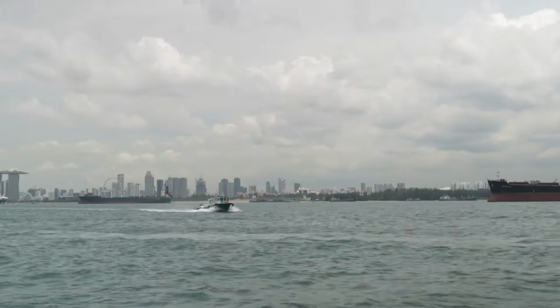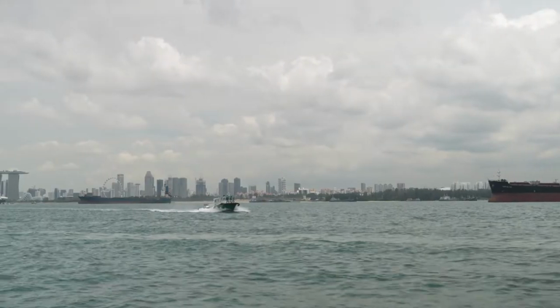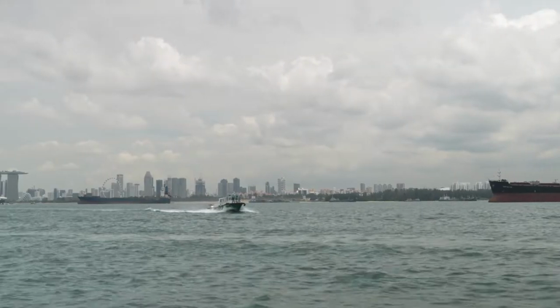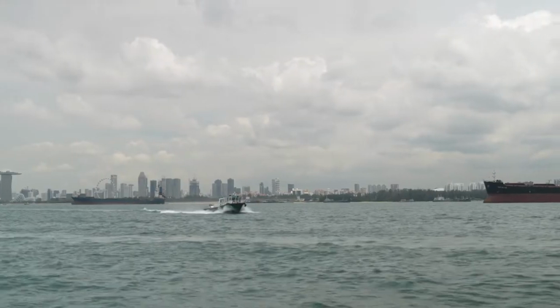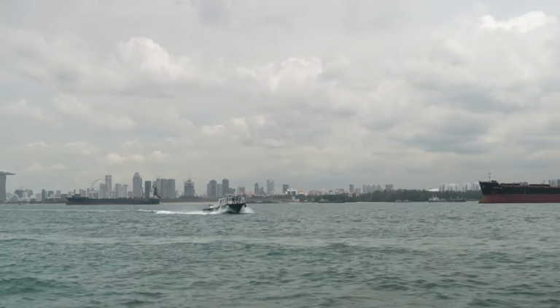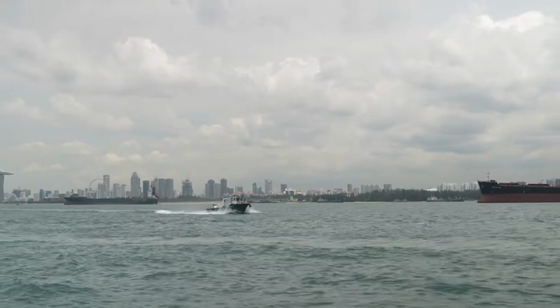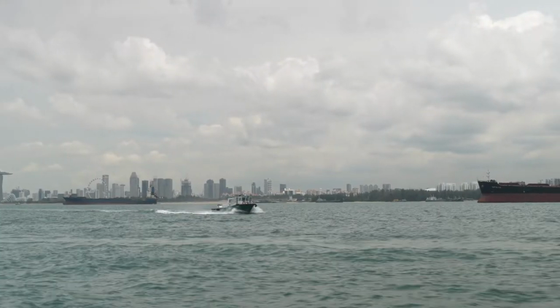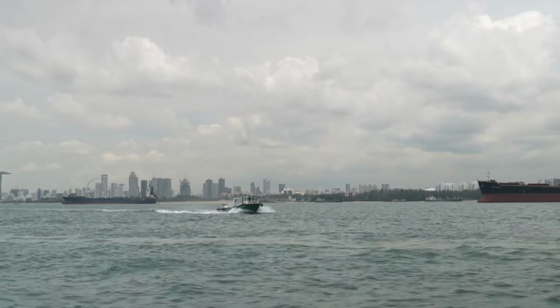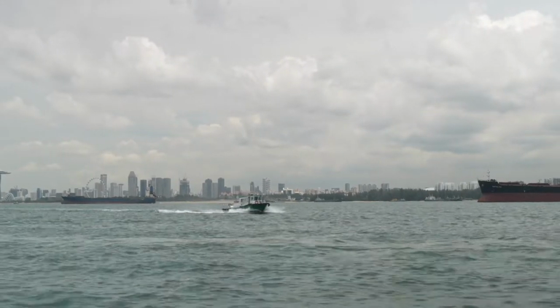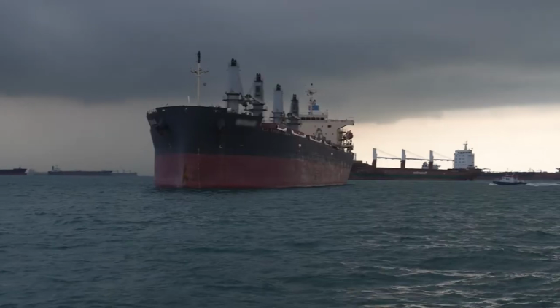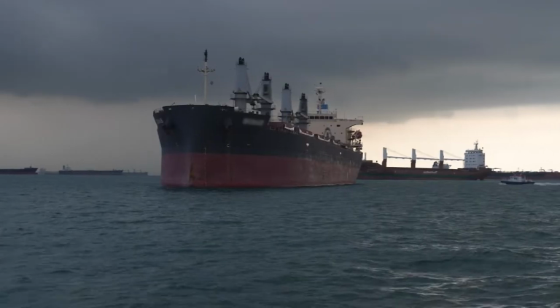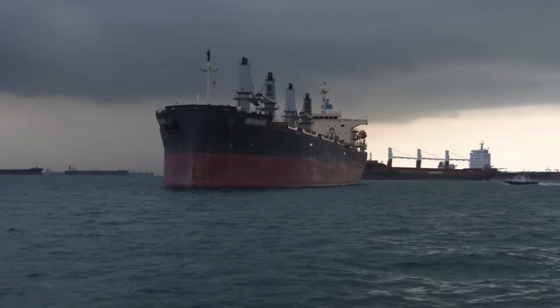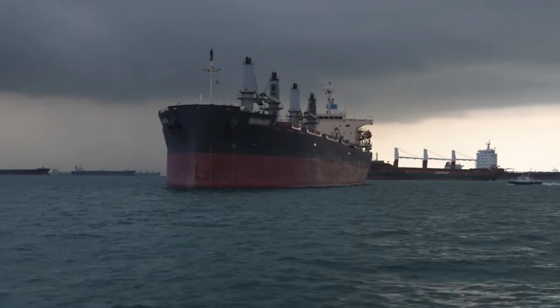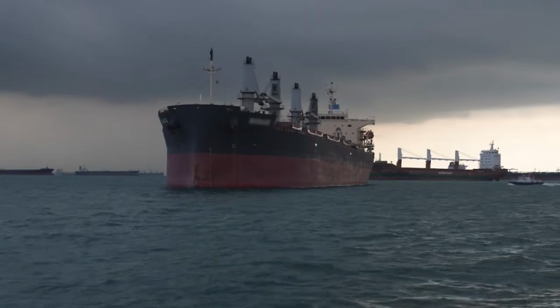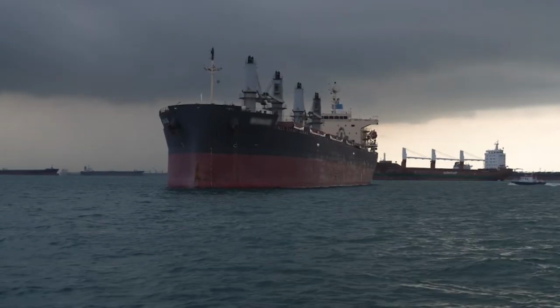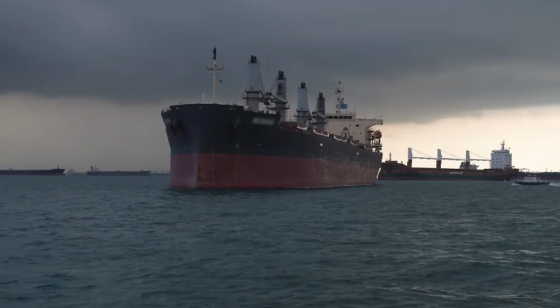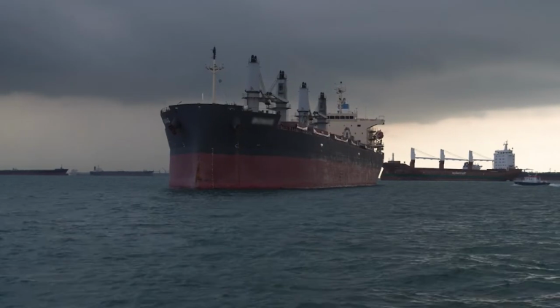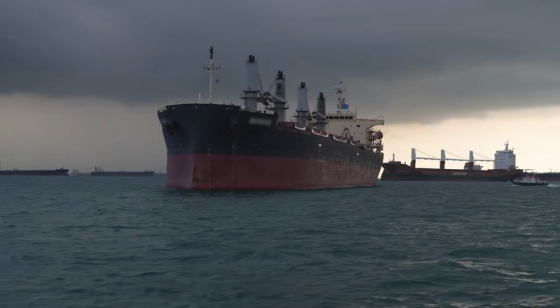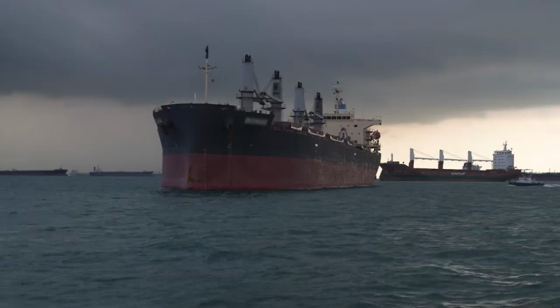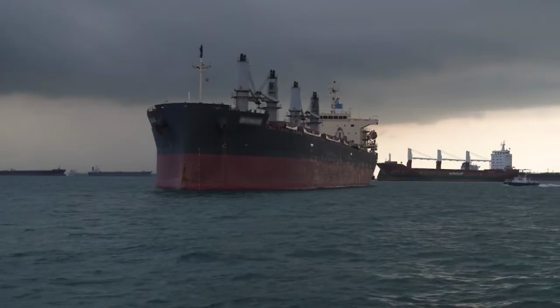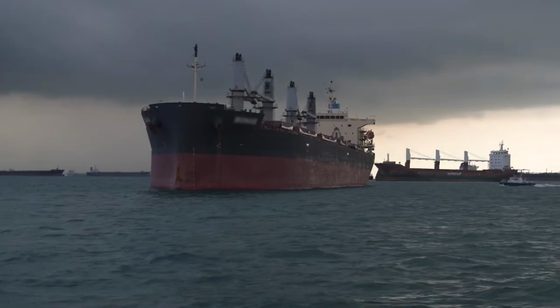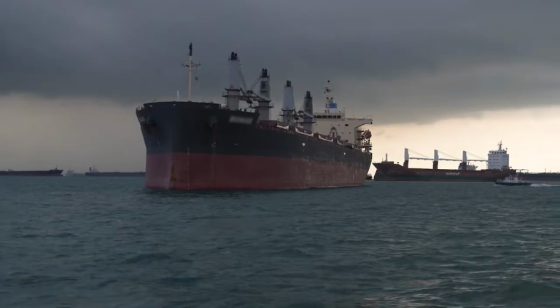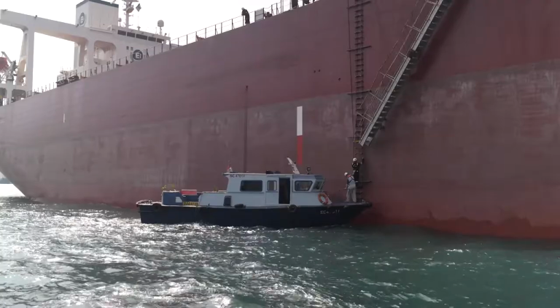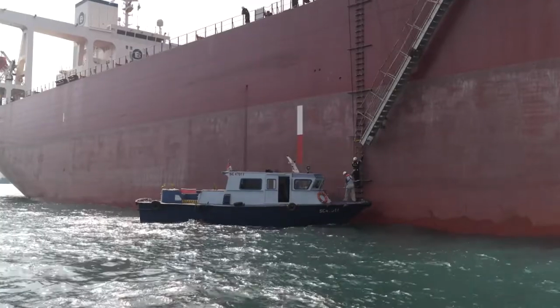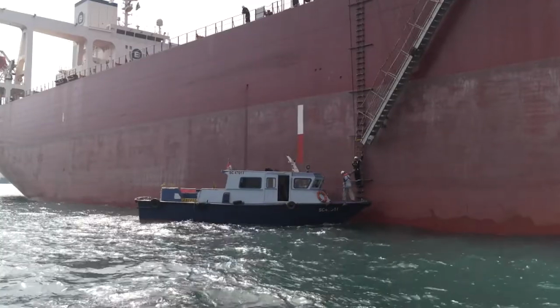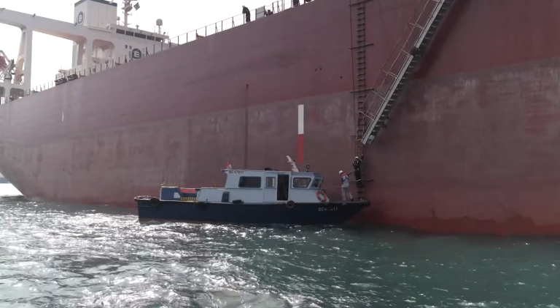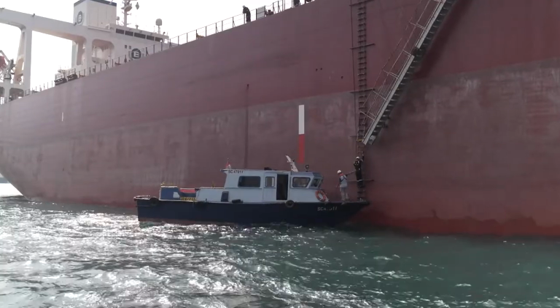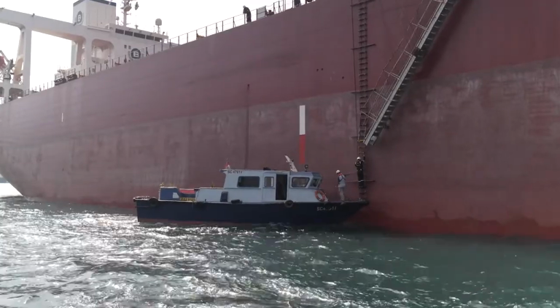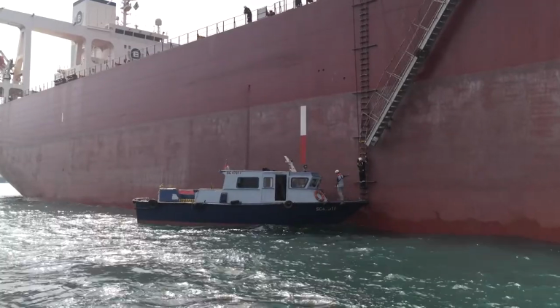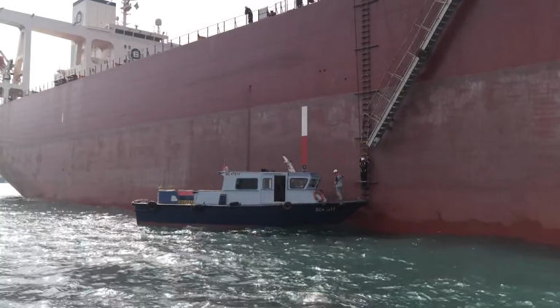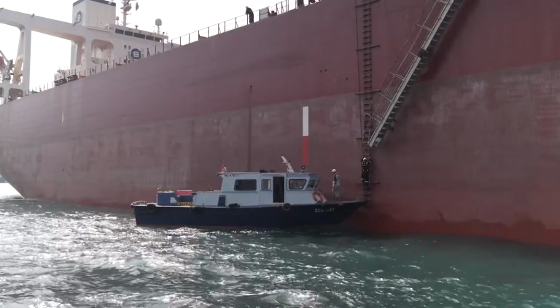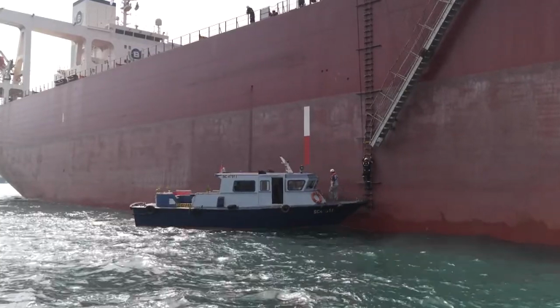This video will show how personnel who need to move between a launch boat and a larger vessel can do so safely.